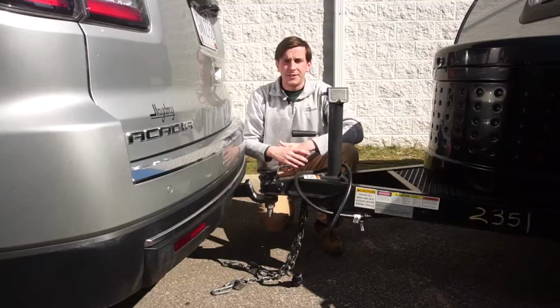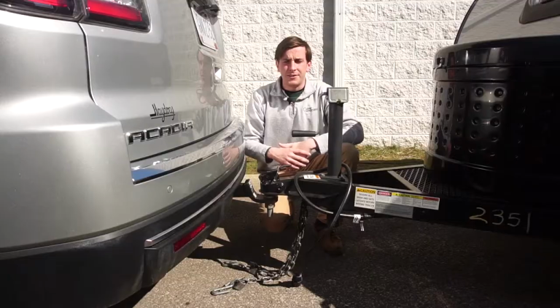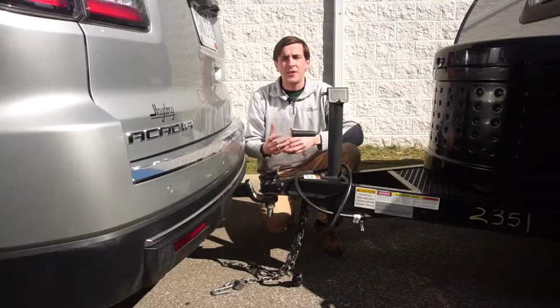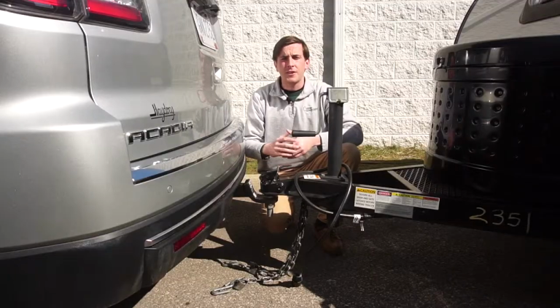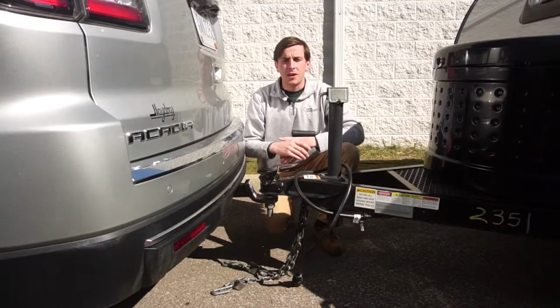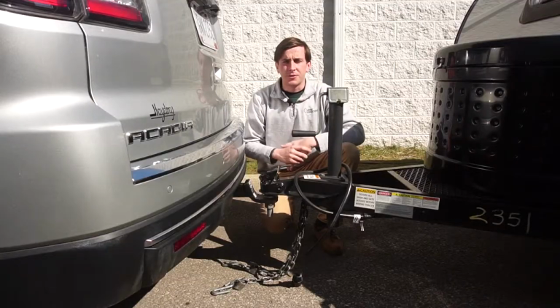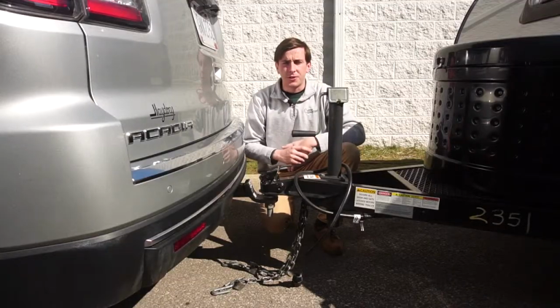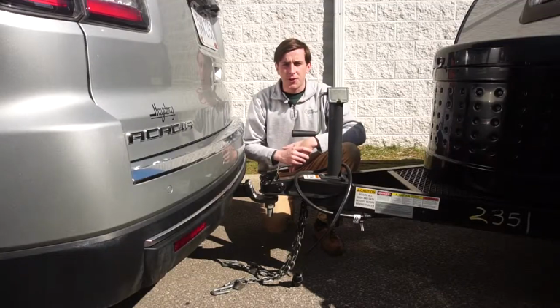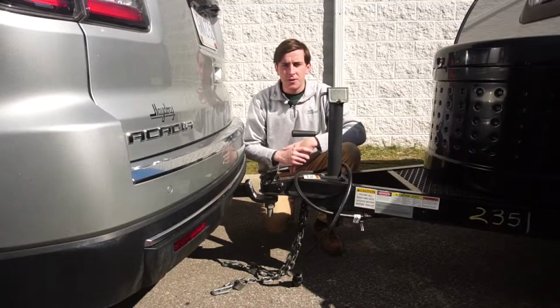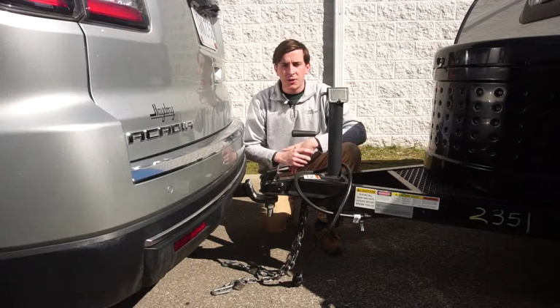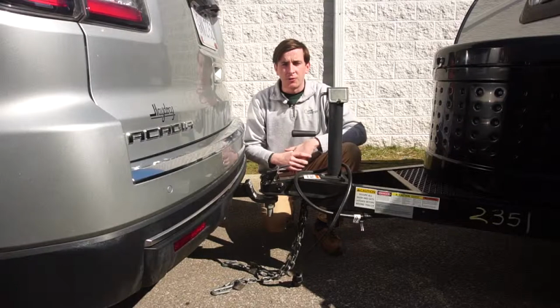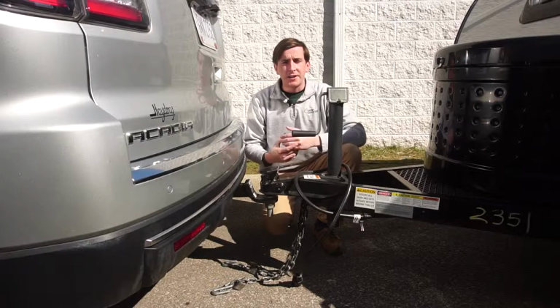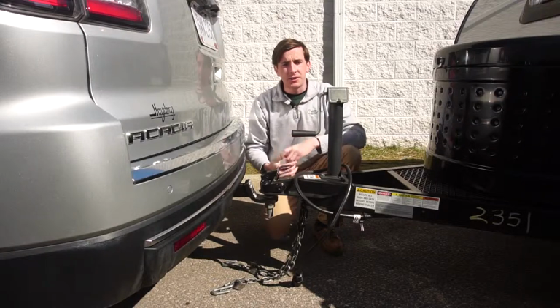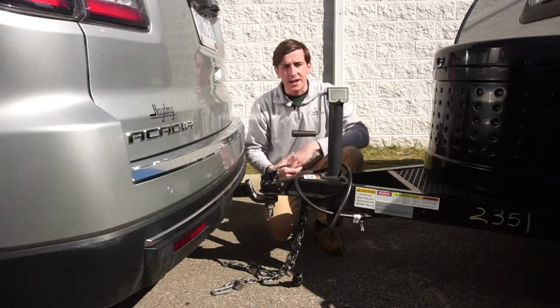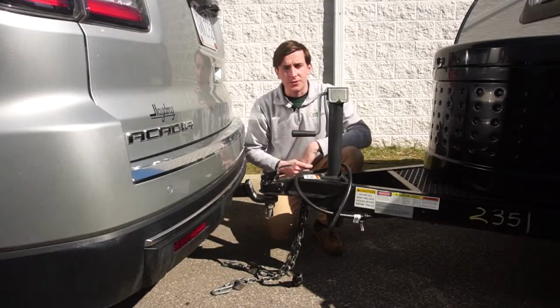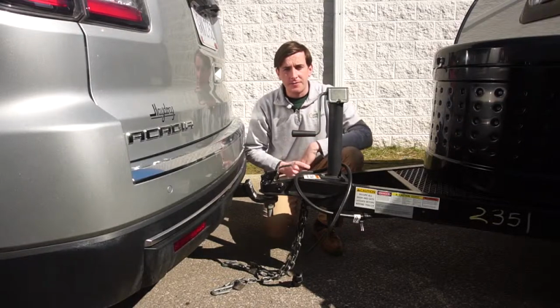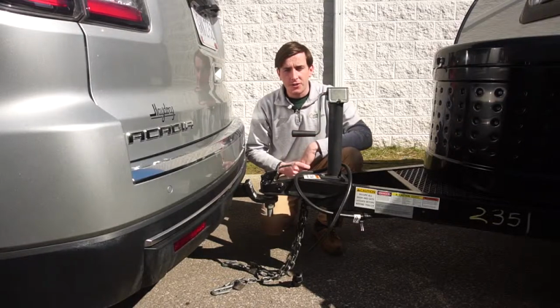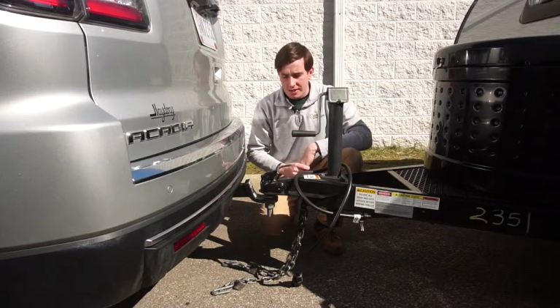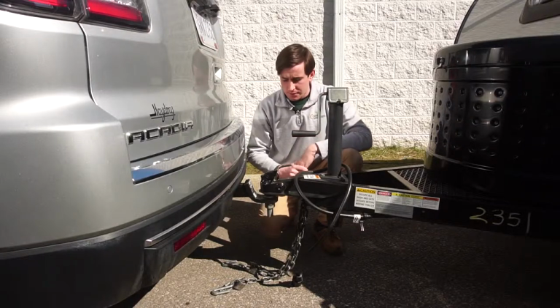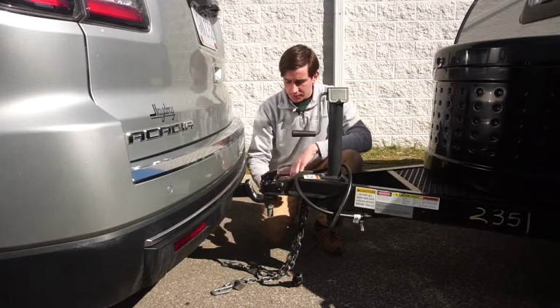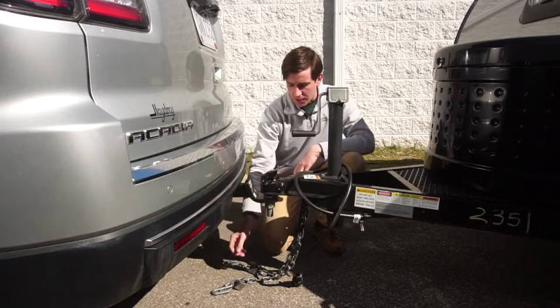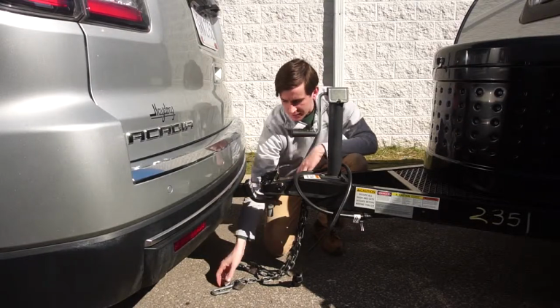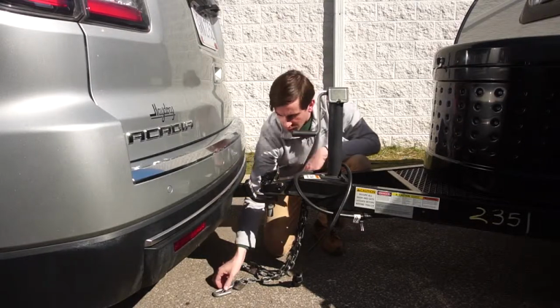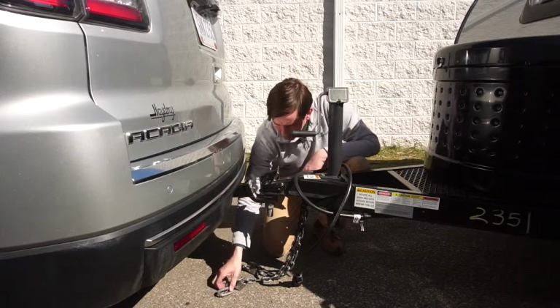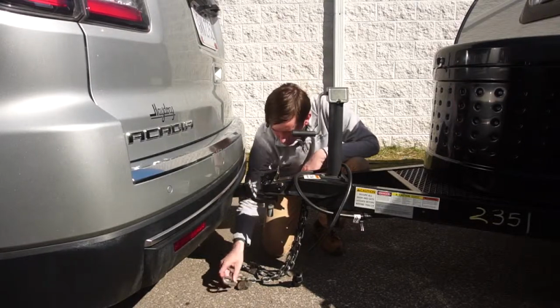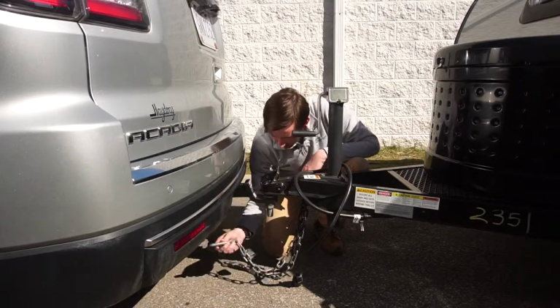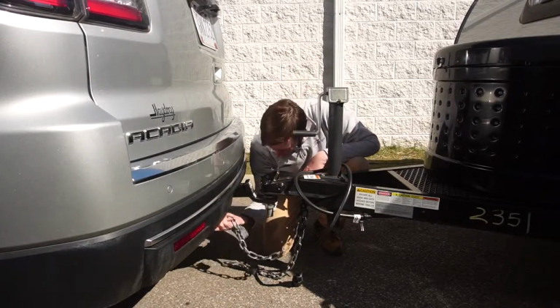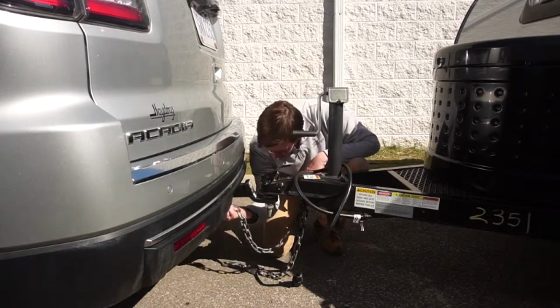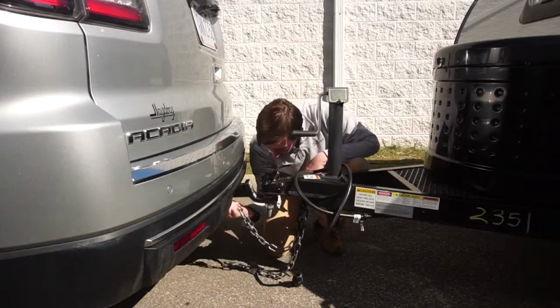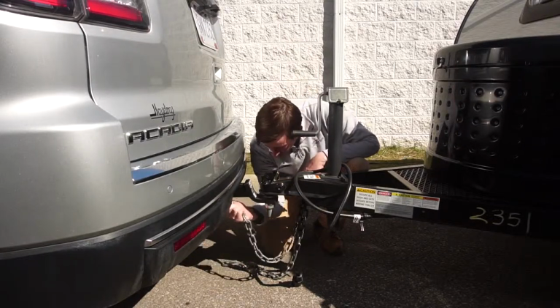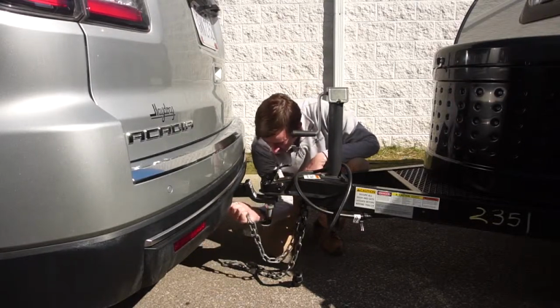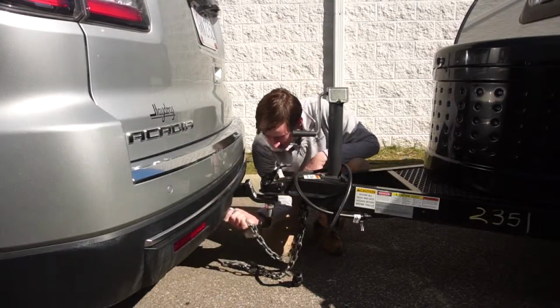Now that the coupler's secure, you're ready to attach your safety chains, crossing them once and hooking them to your vehicle.